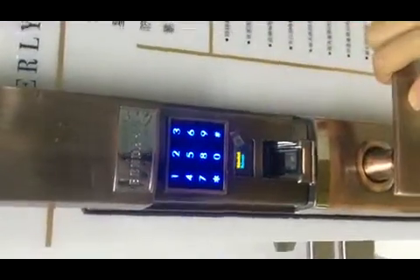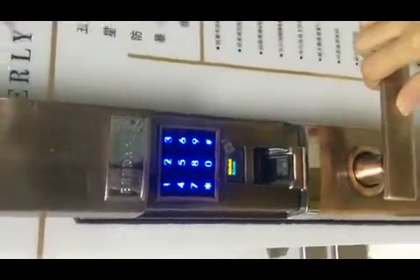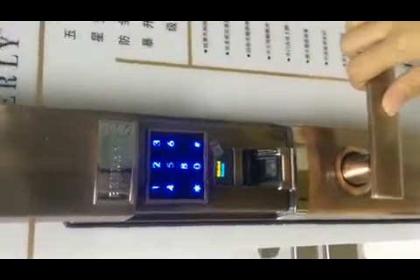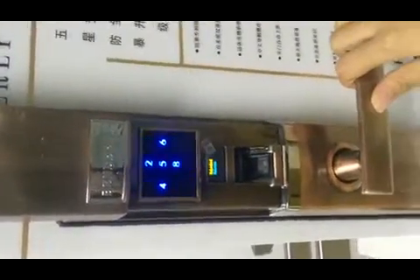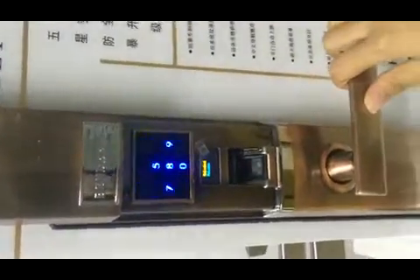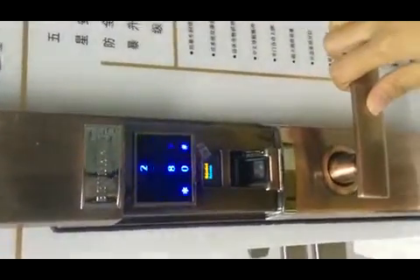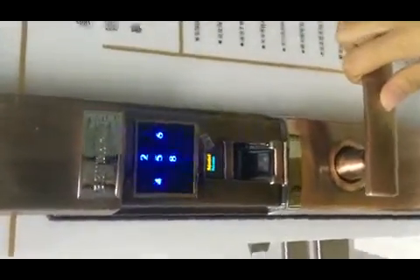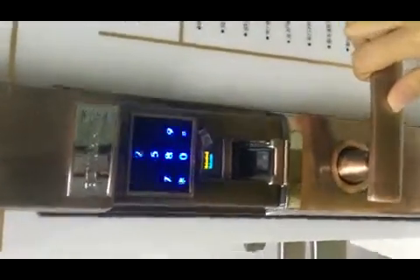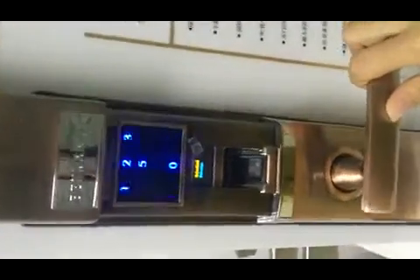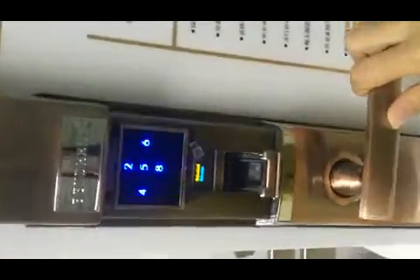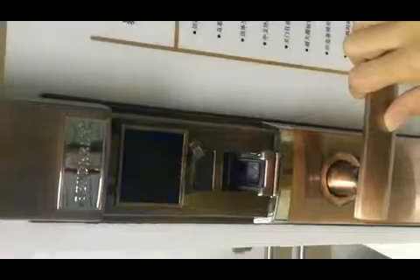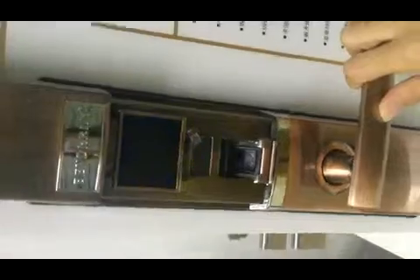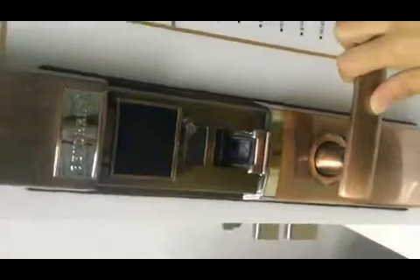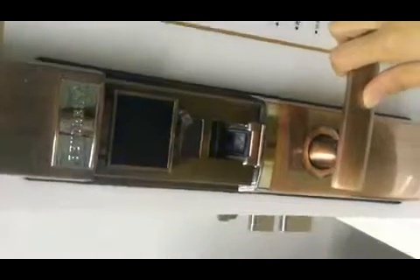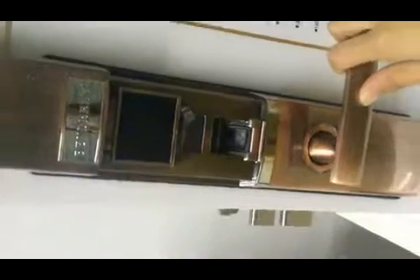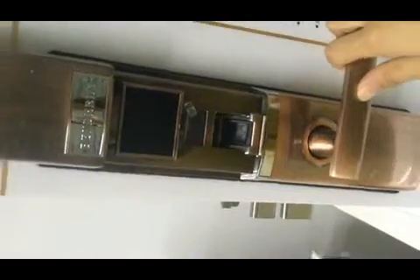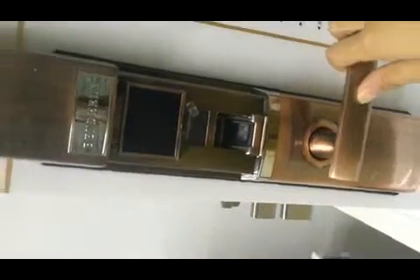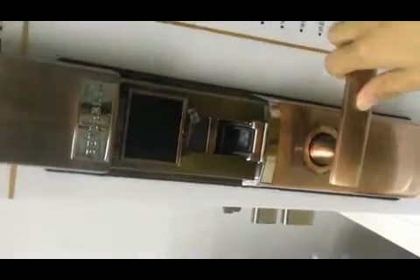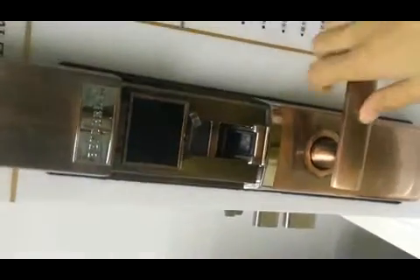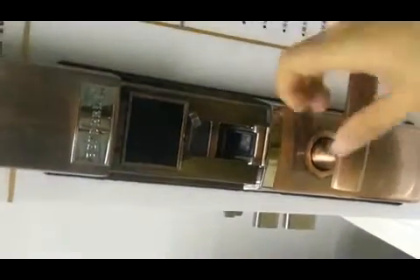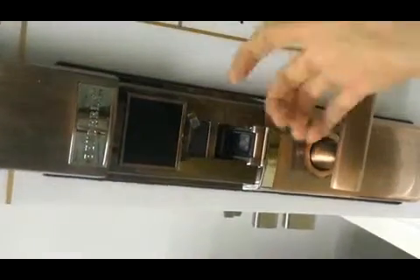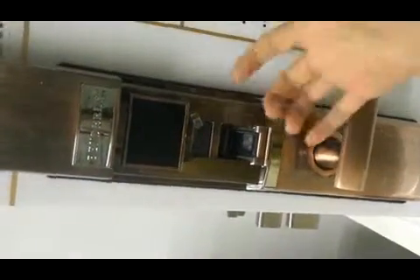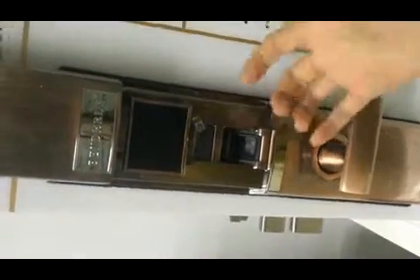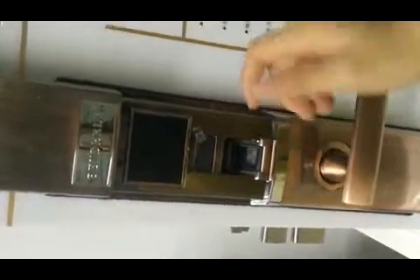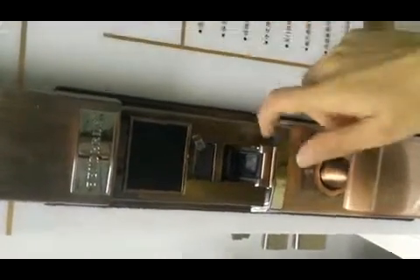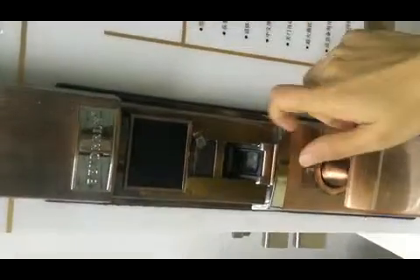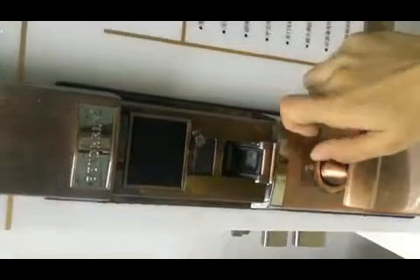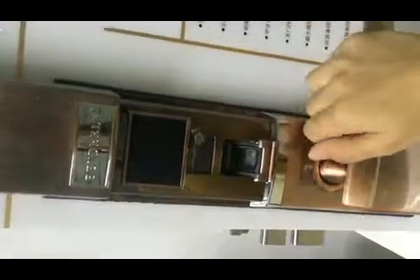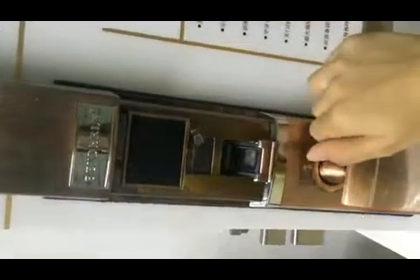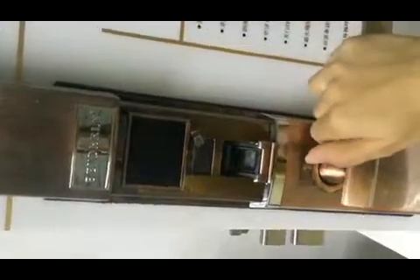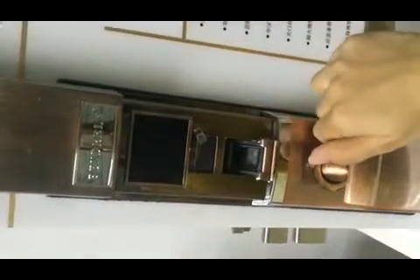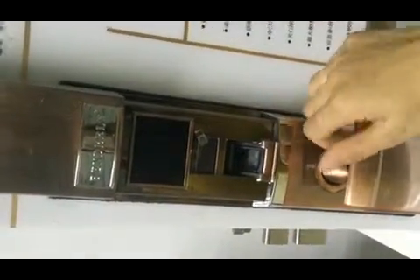We can open our lock by fingerprint, and also we can open it by fingerprints and passwords.